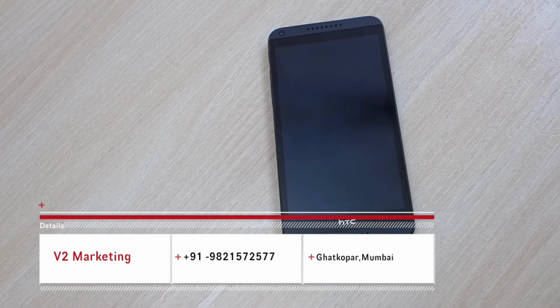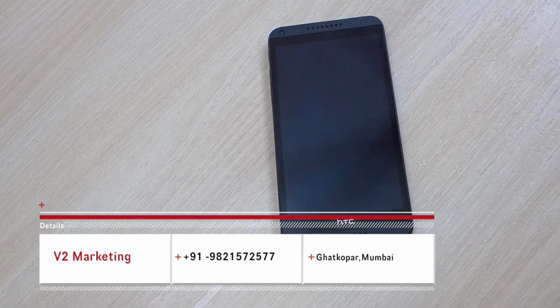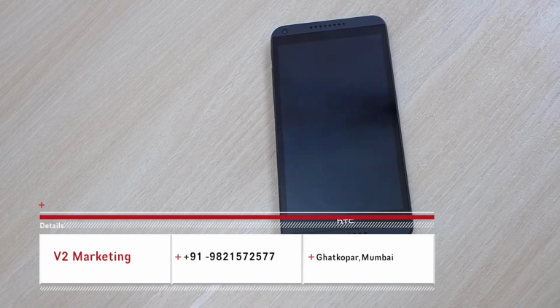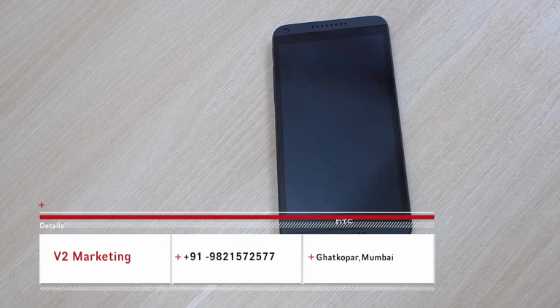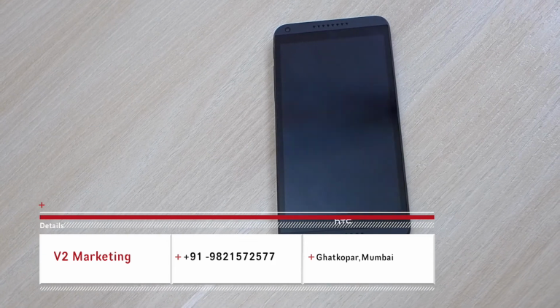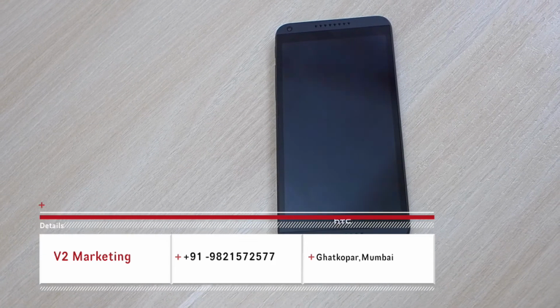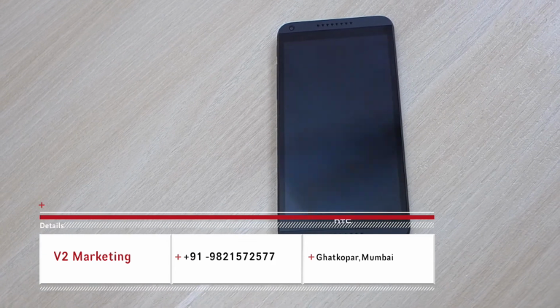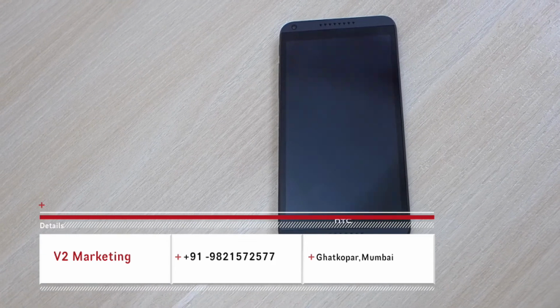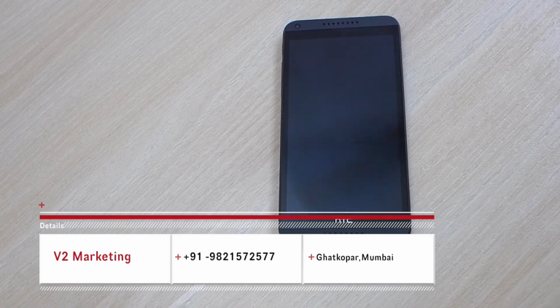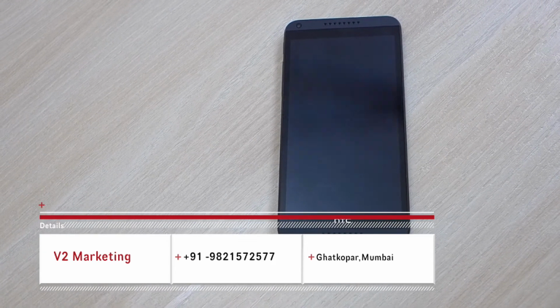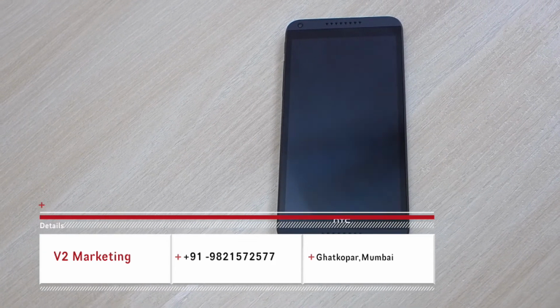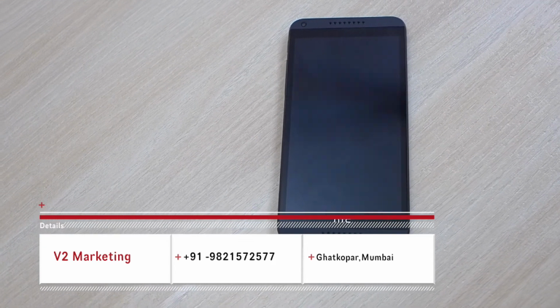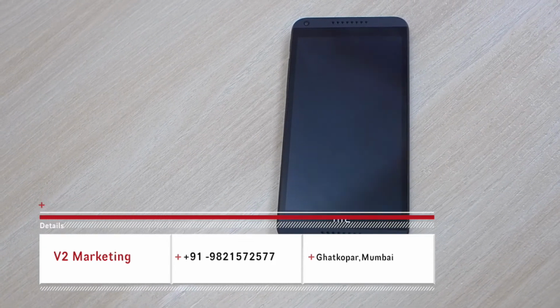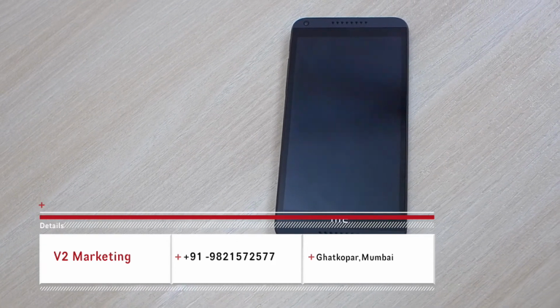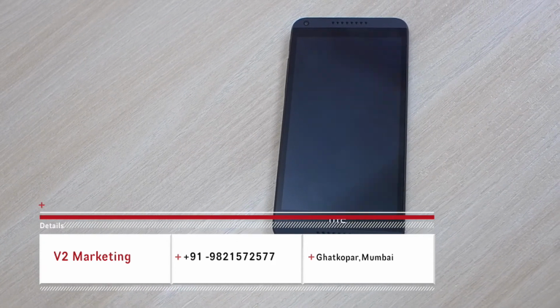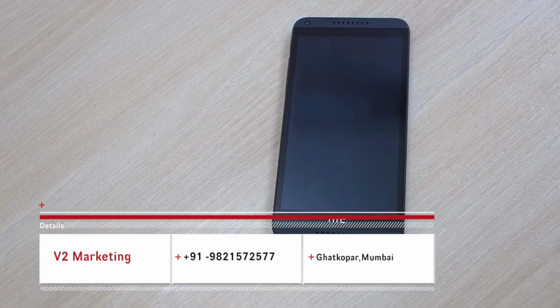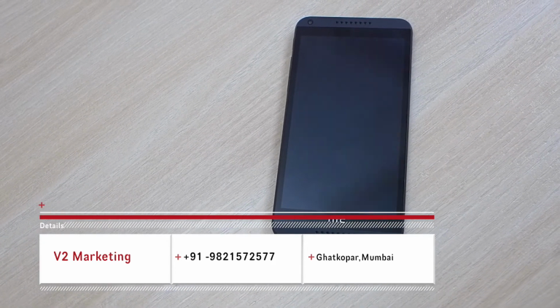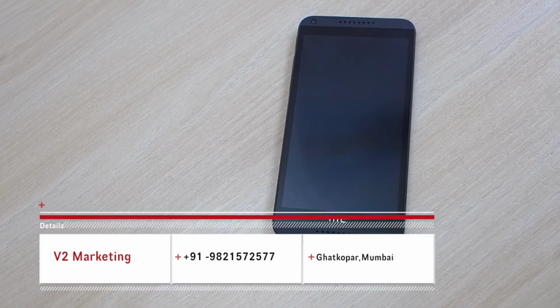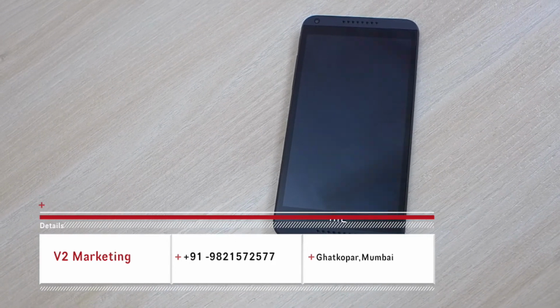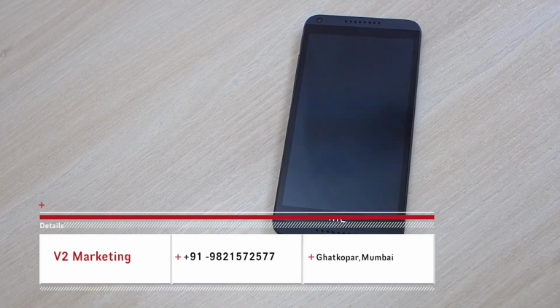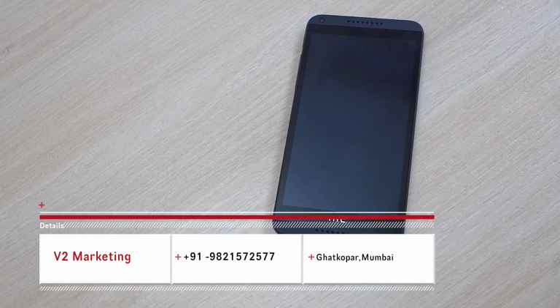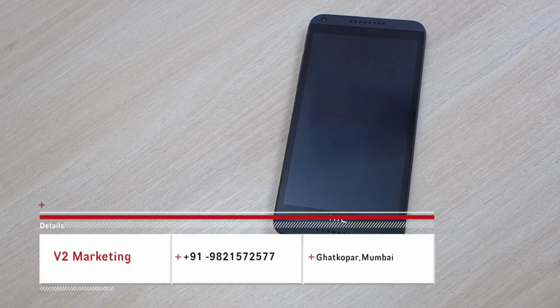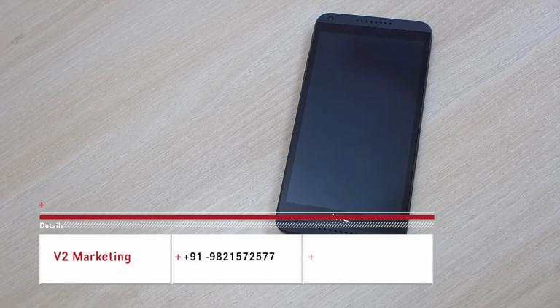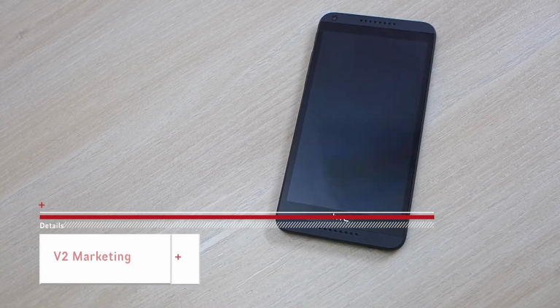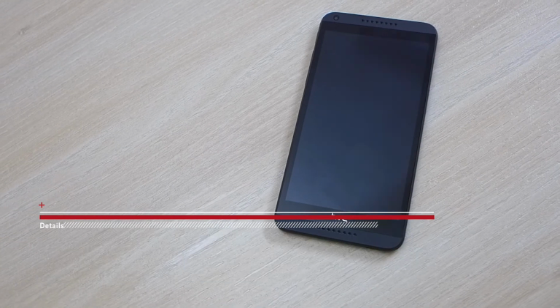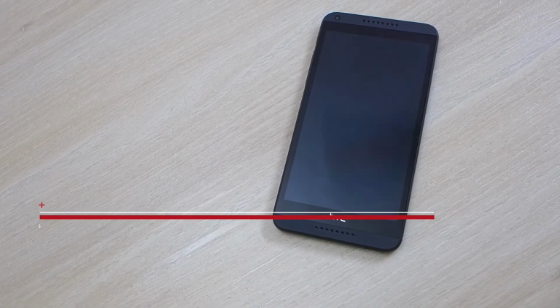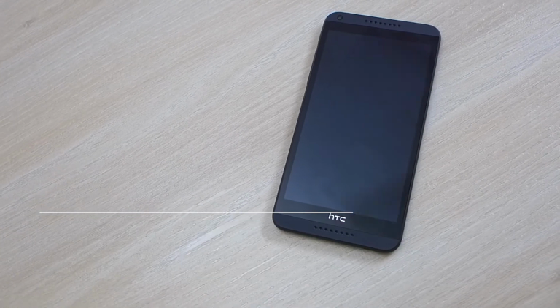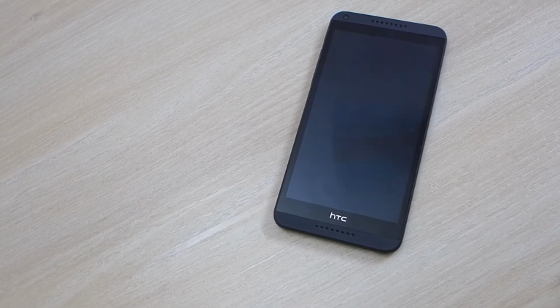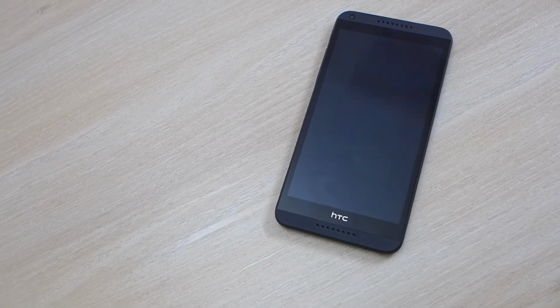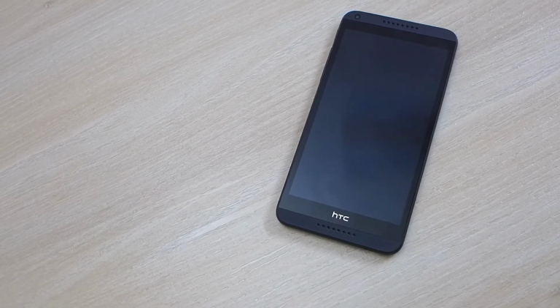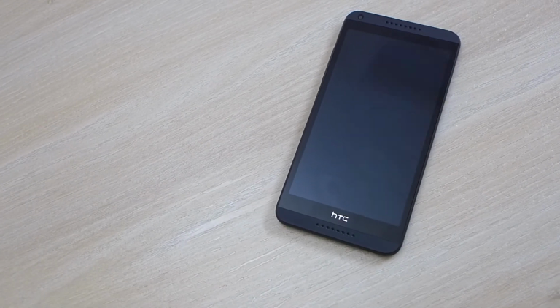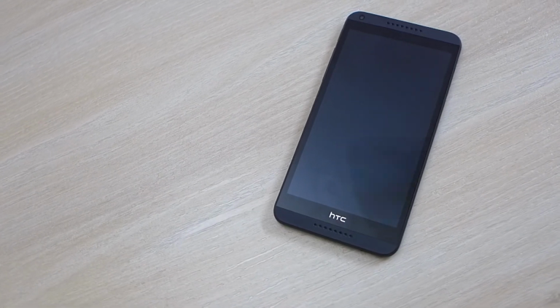The Desire 816 is brought to us by V2 Marketing Solutions for the best deals on smartphones and tablets. Head over to them.